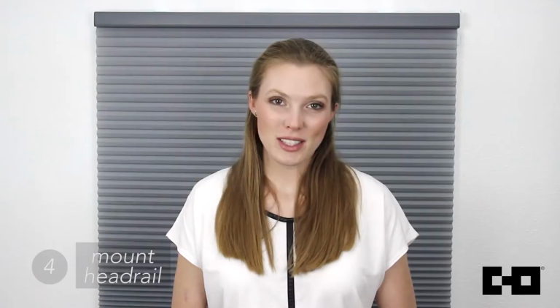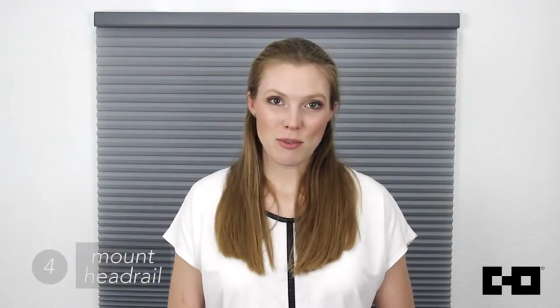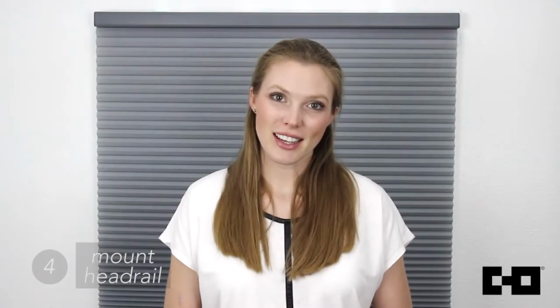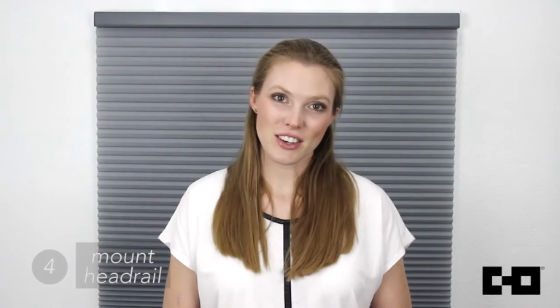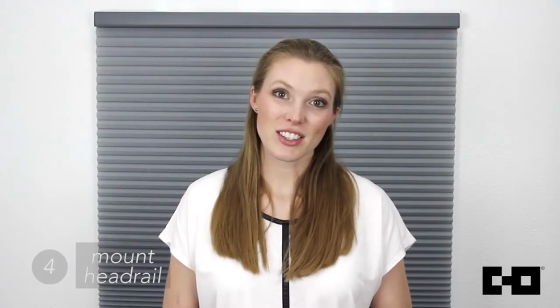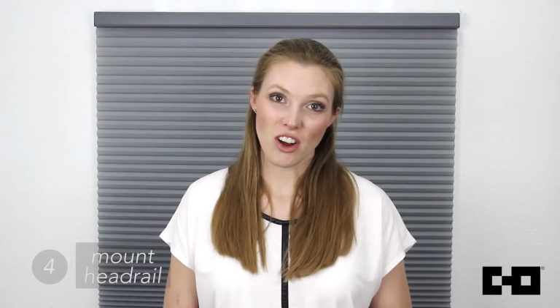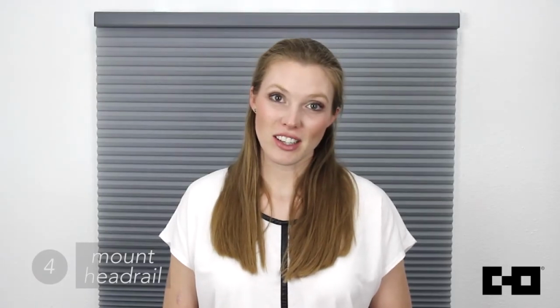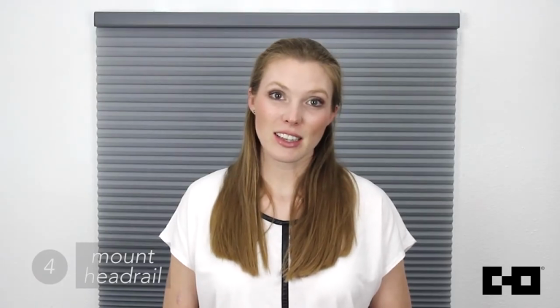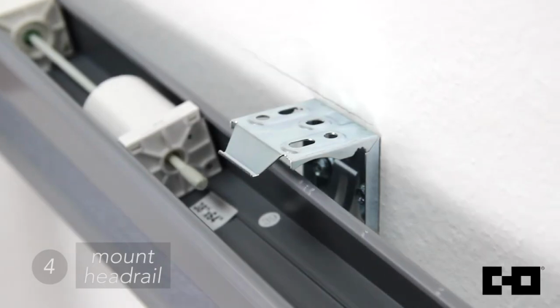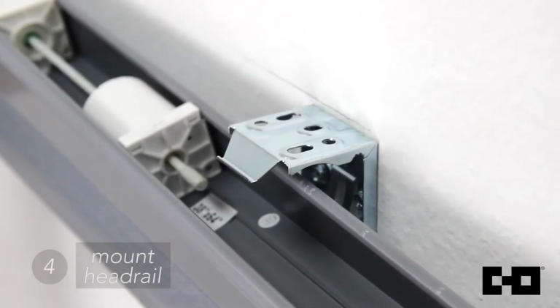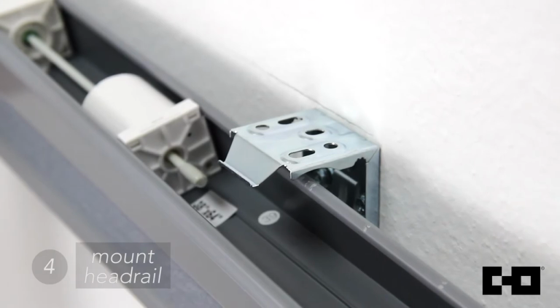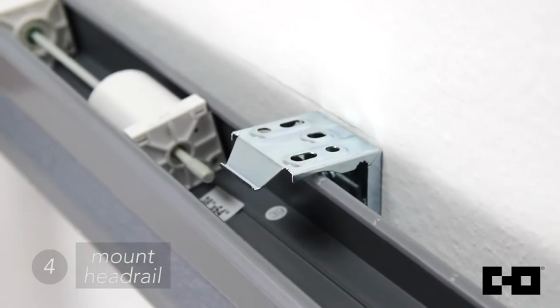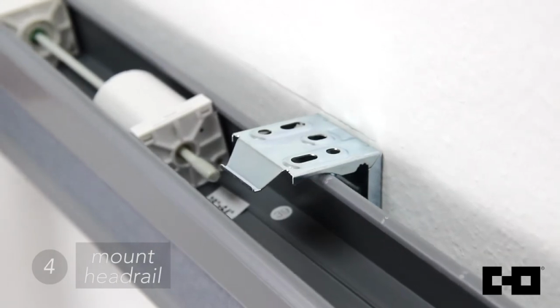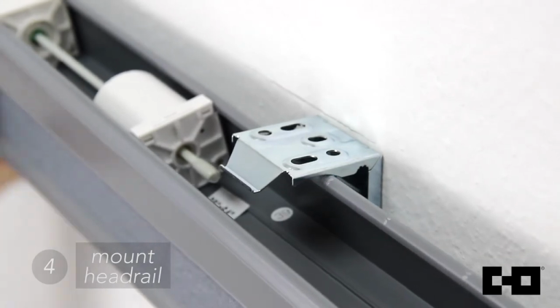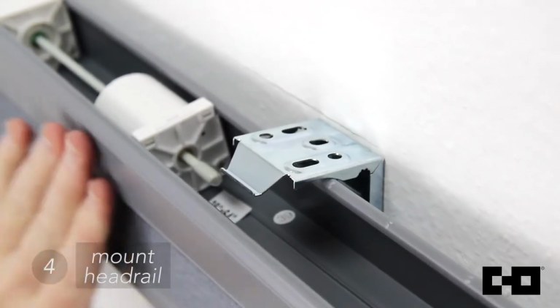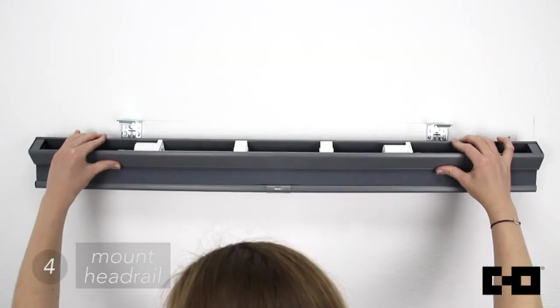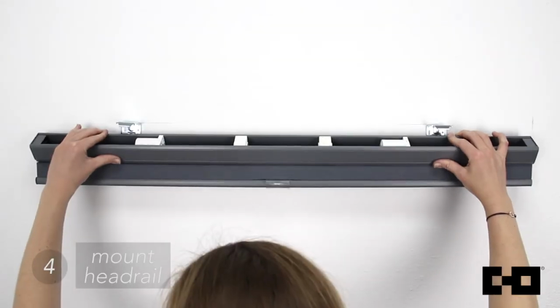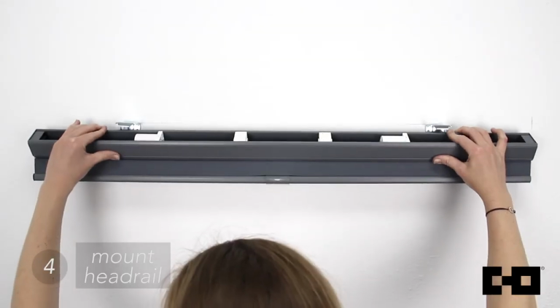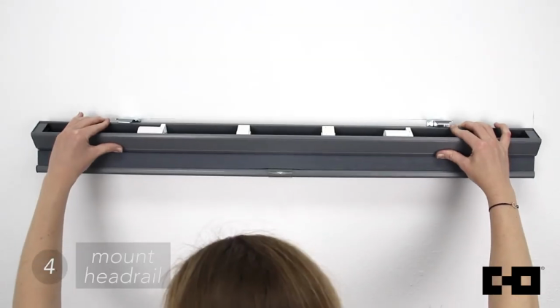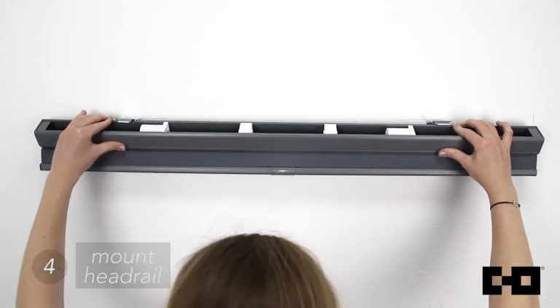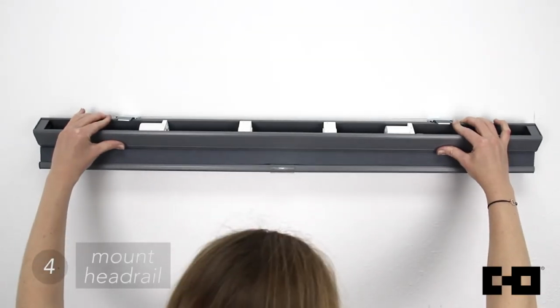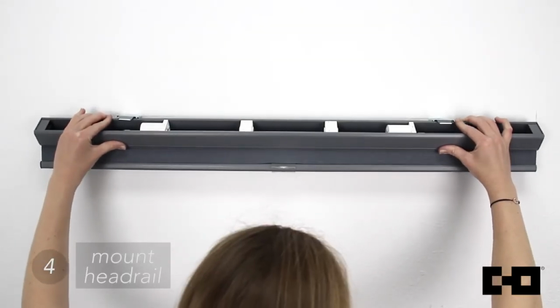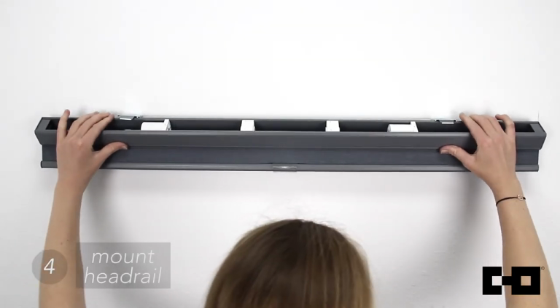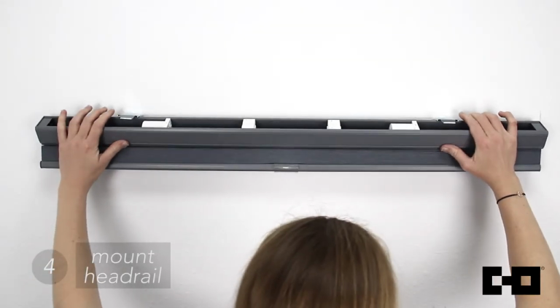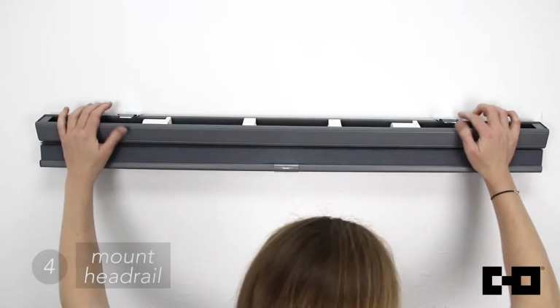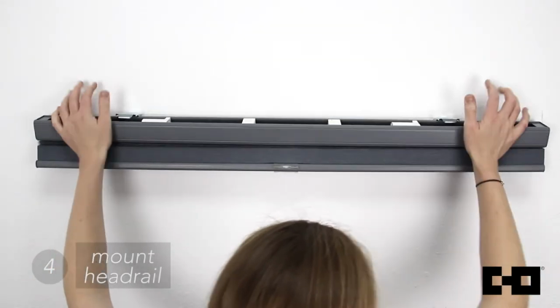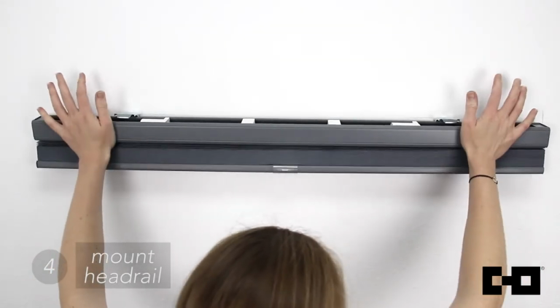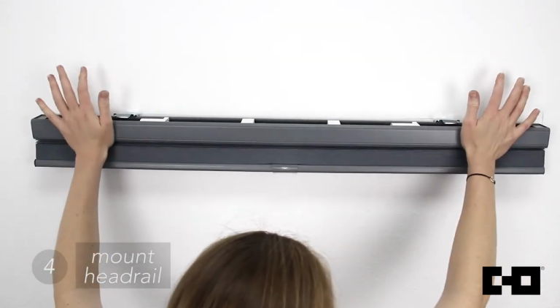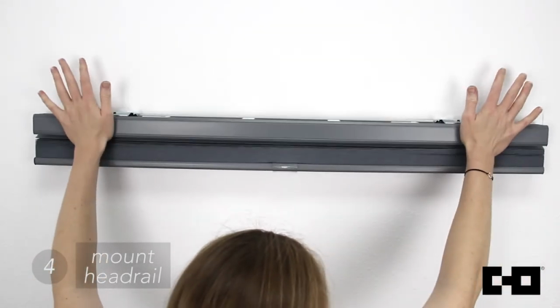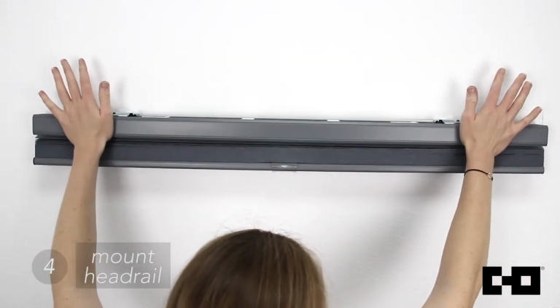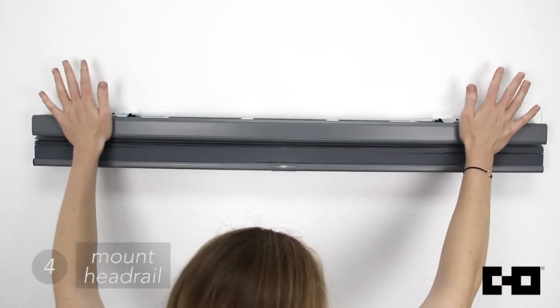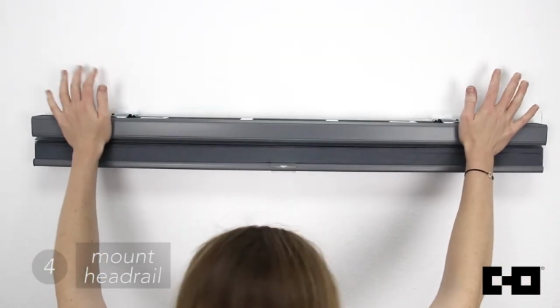Once the brackets are installed, clip the headrail onto the brackets. You should hear two loud snaps, one in the back and one on top.